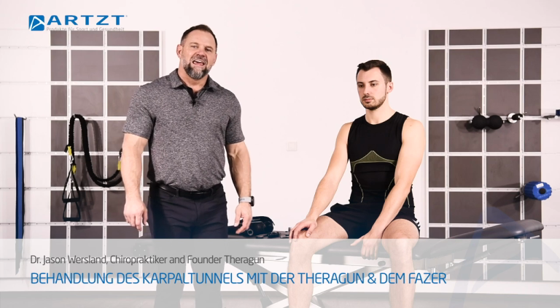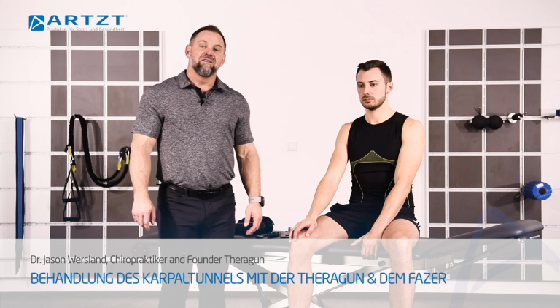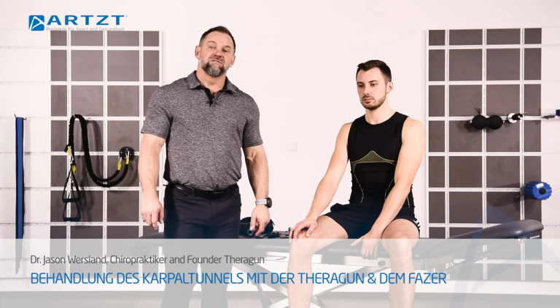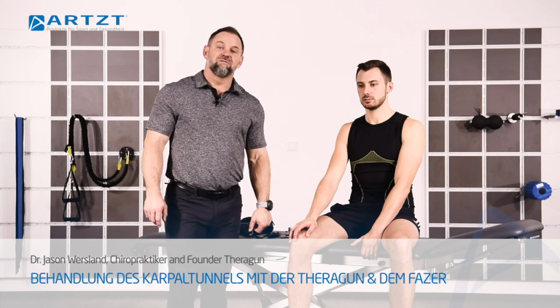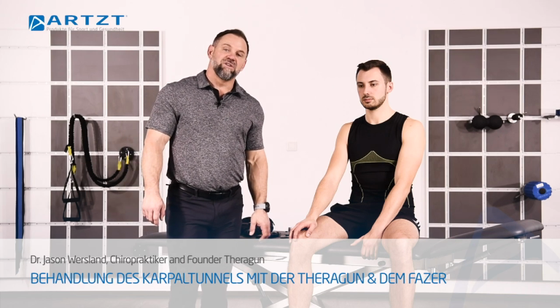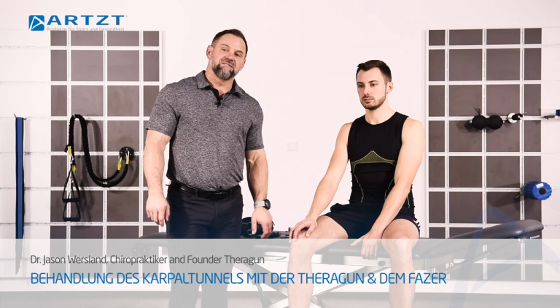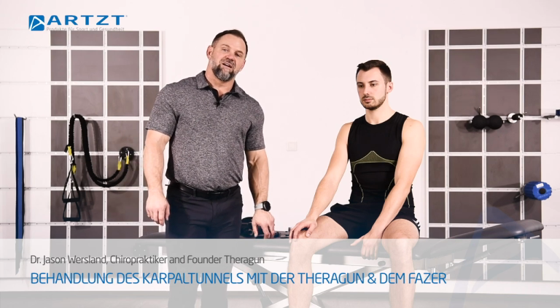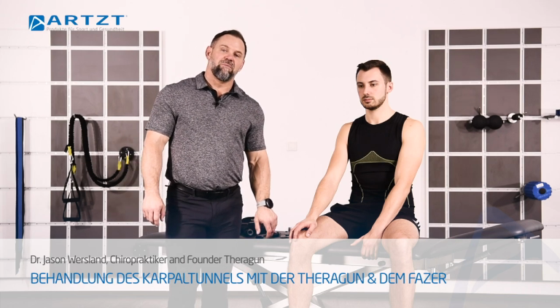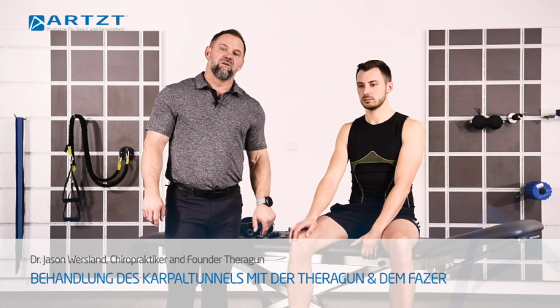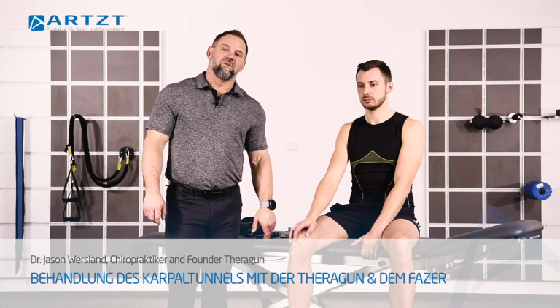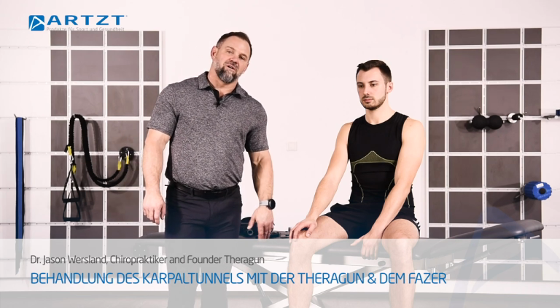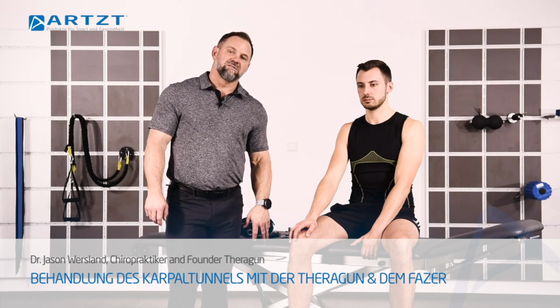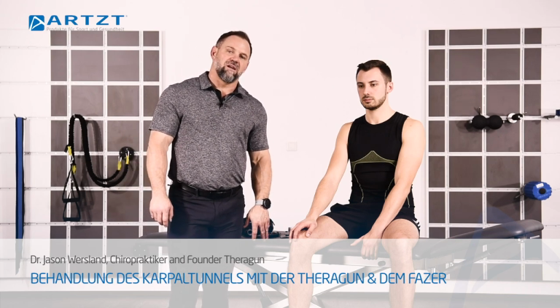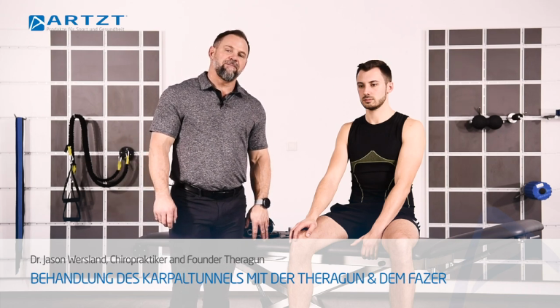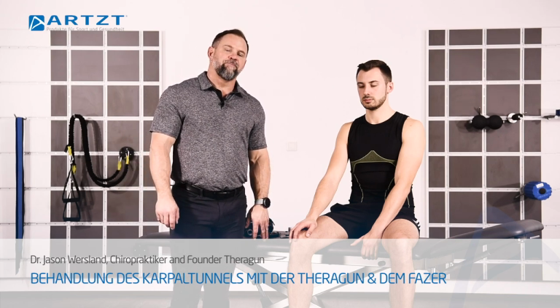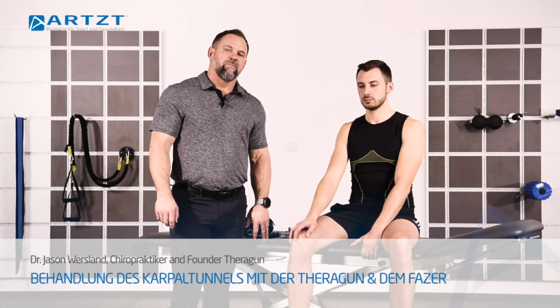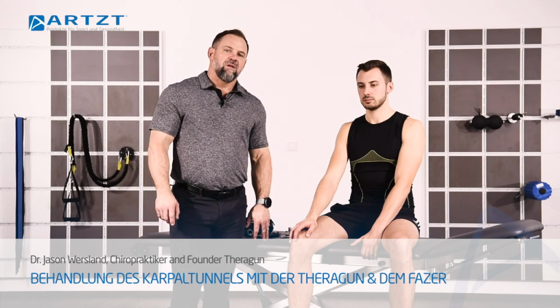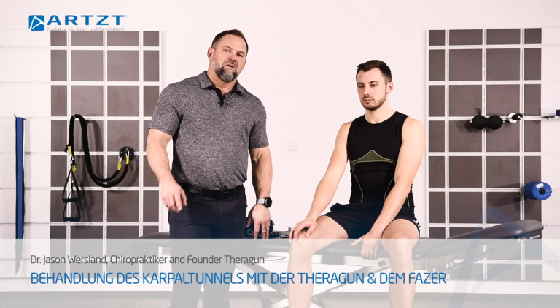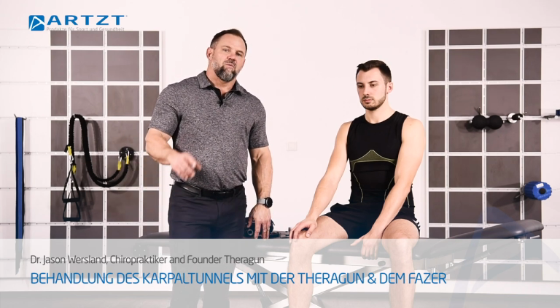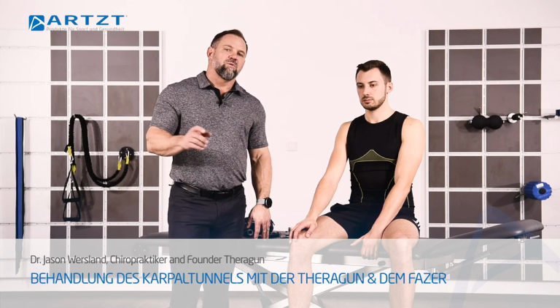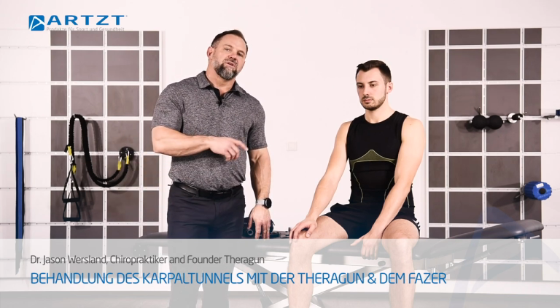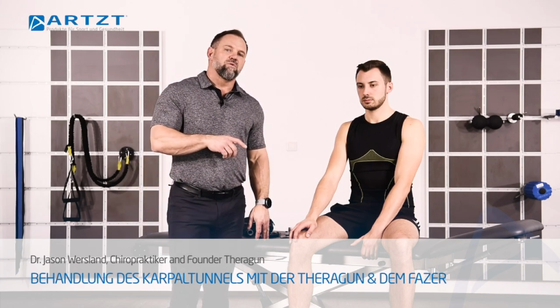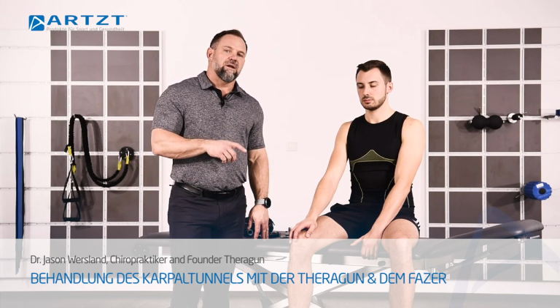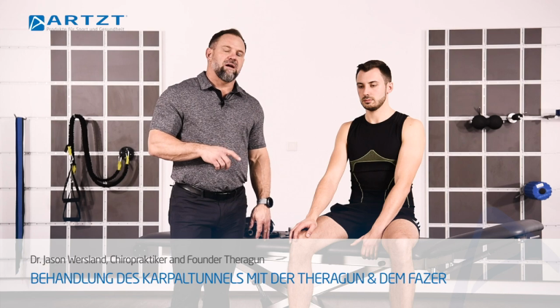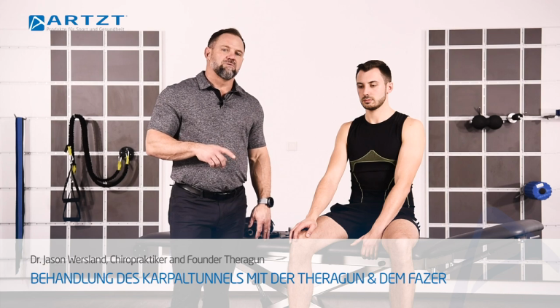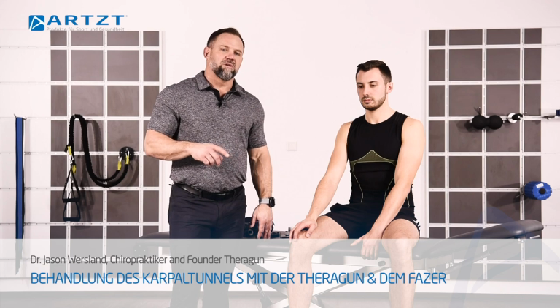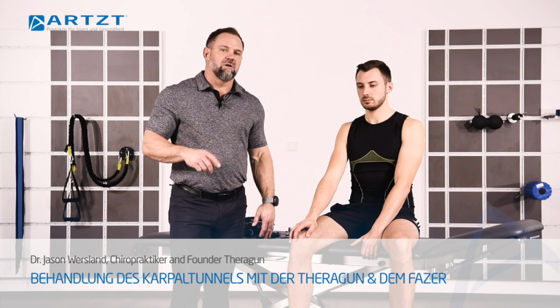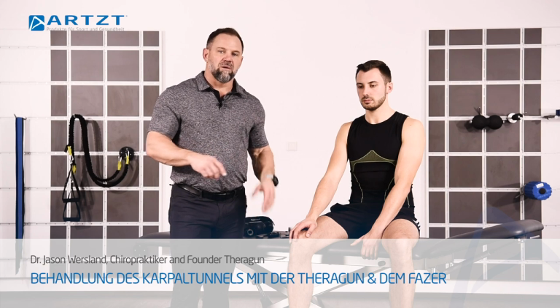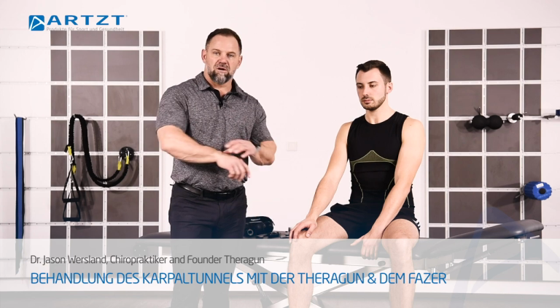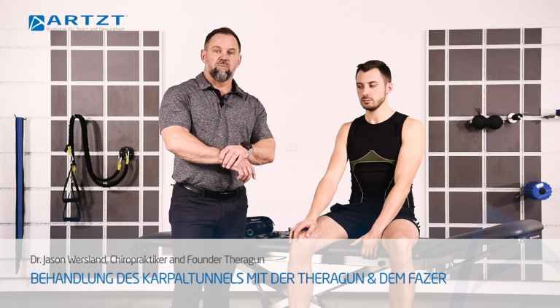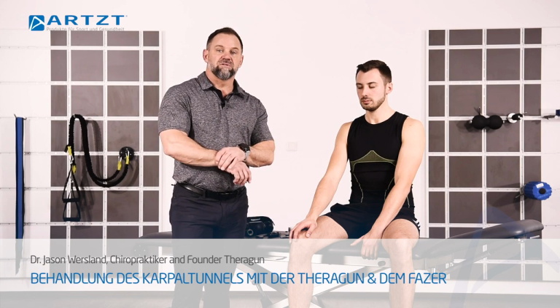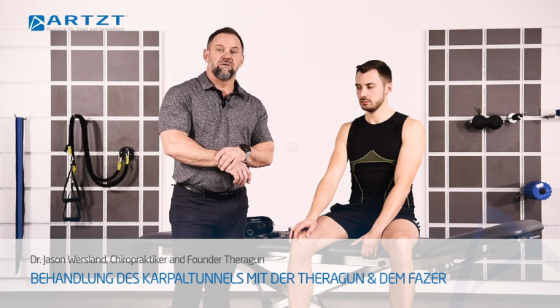Hey, this is Dr. Jason. I am here with ARTS today. What we're going to do right now is we're going to talk about carpal tunnel.